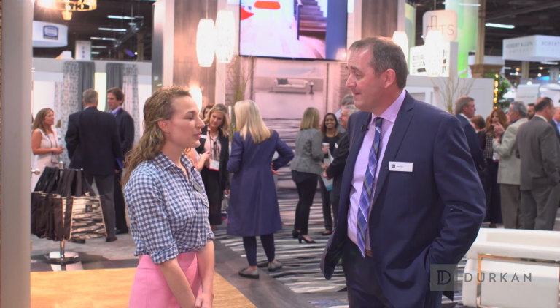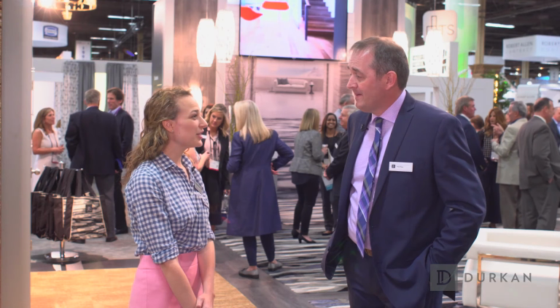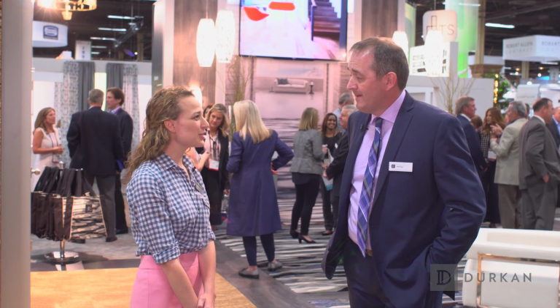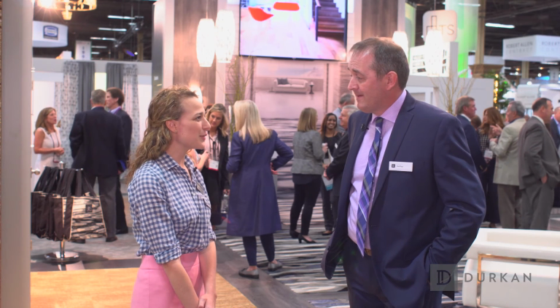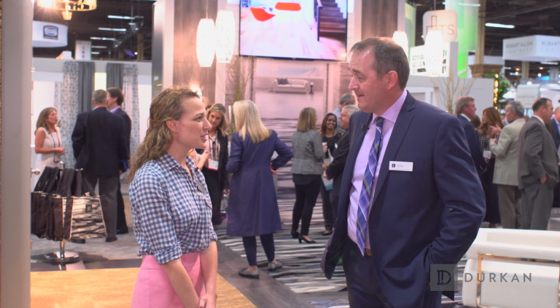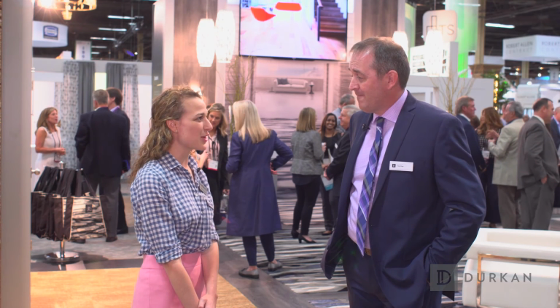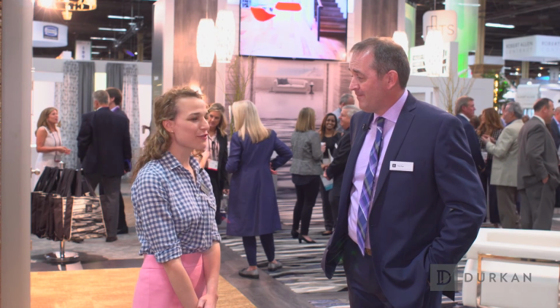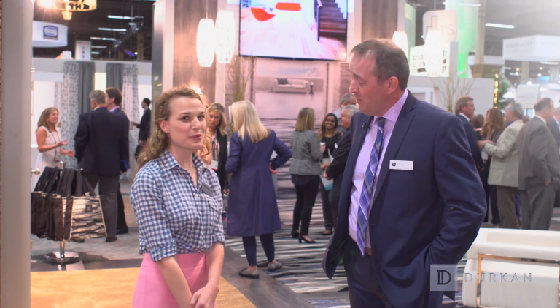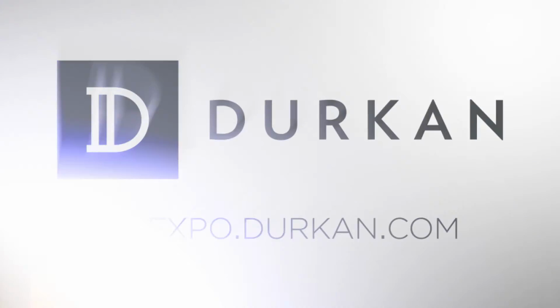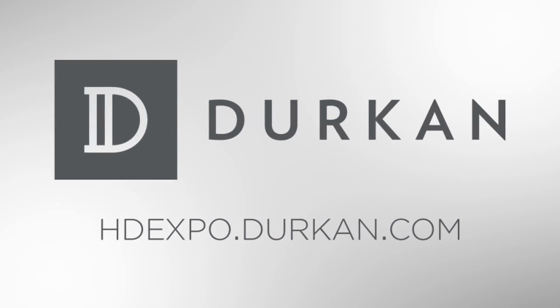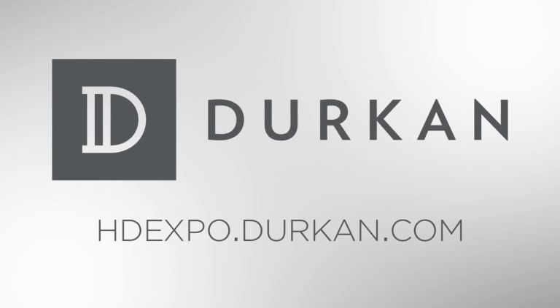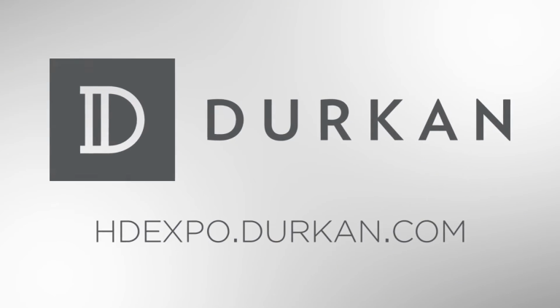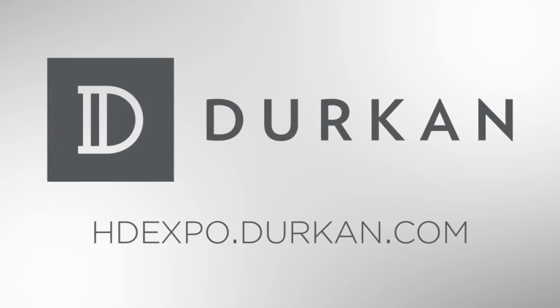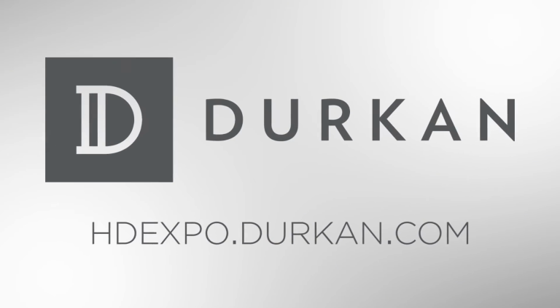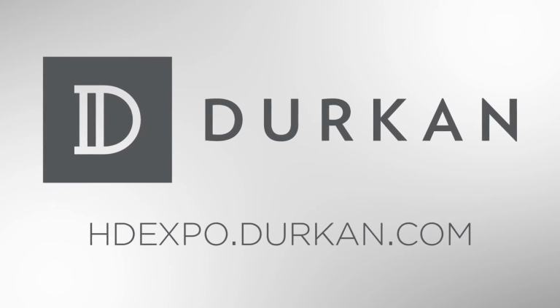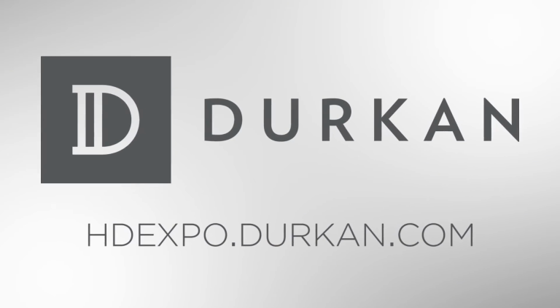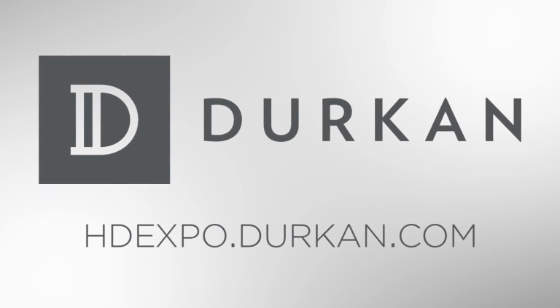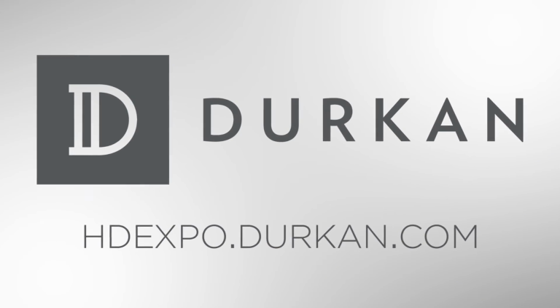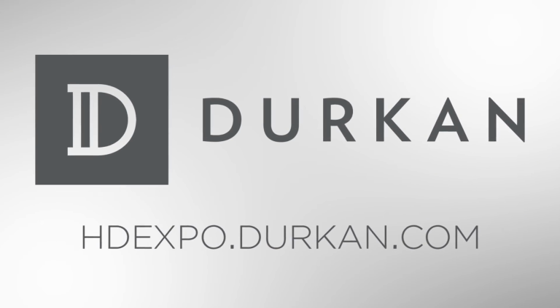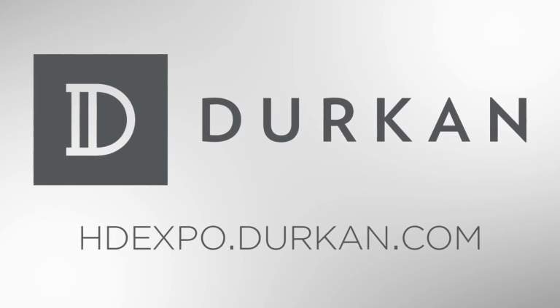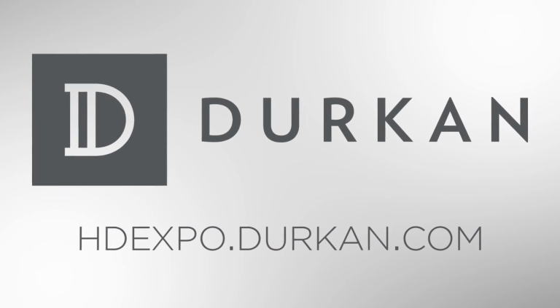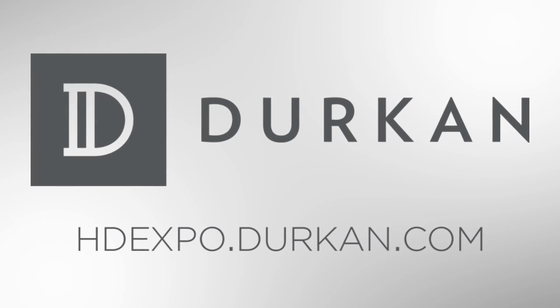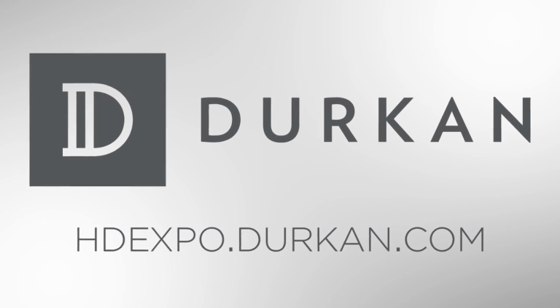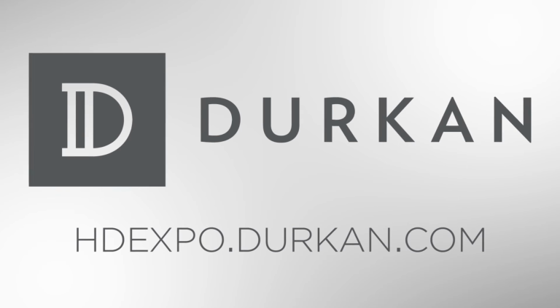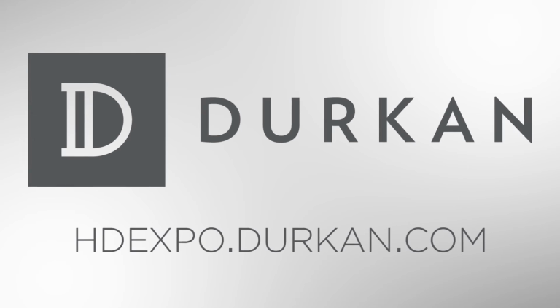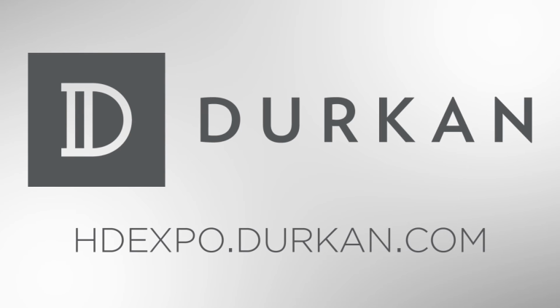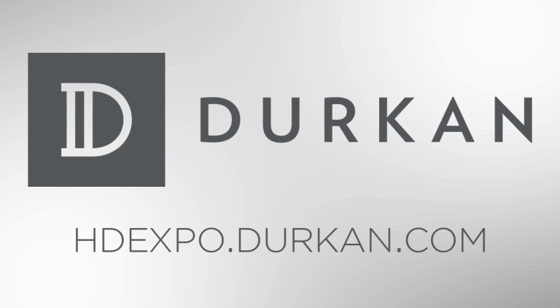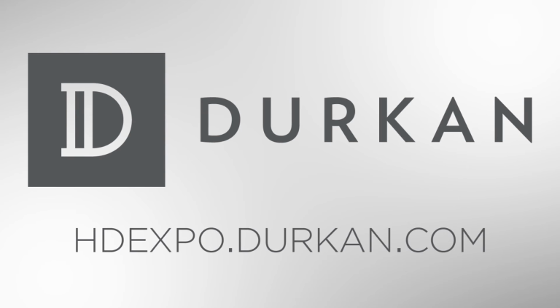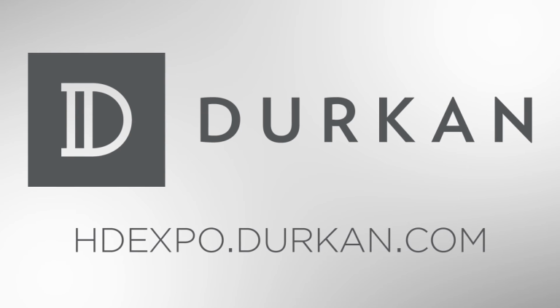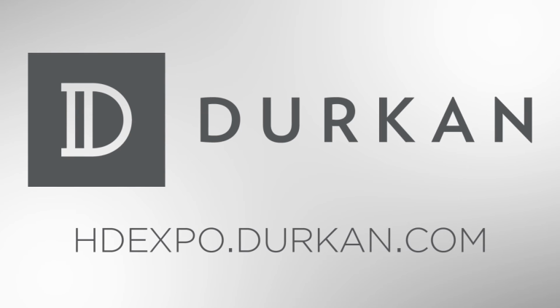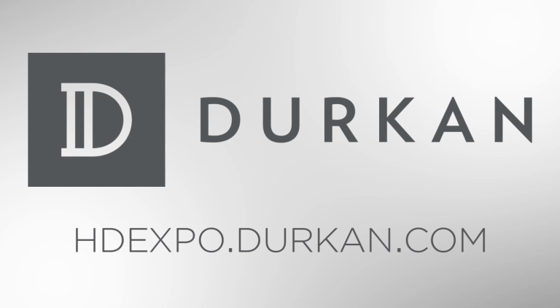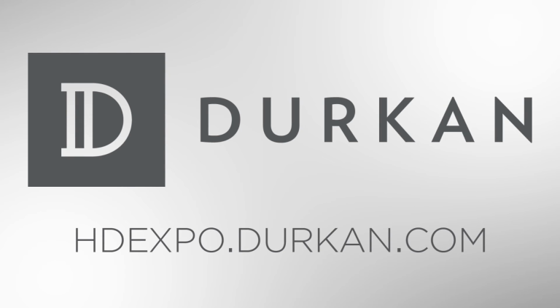Thank you so much, Mark. For more information about Durkin's collections, go to hdexpo.durkin.com.